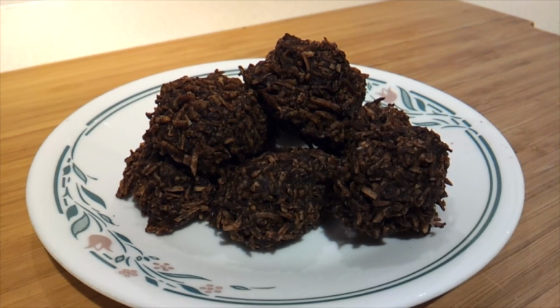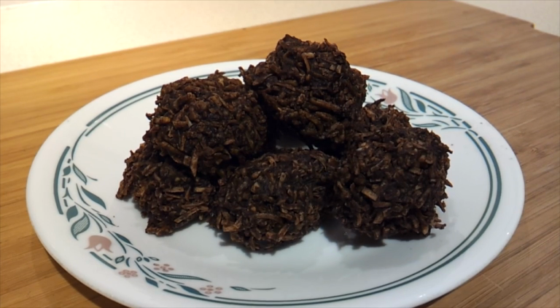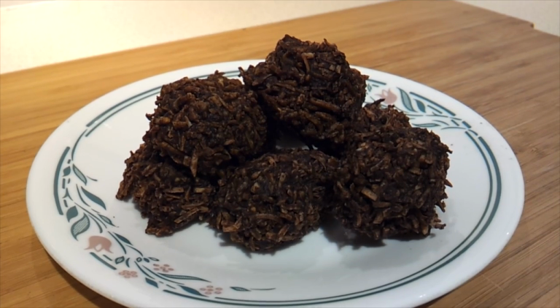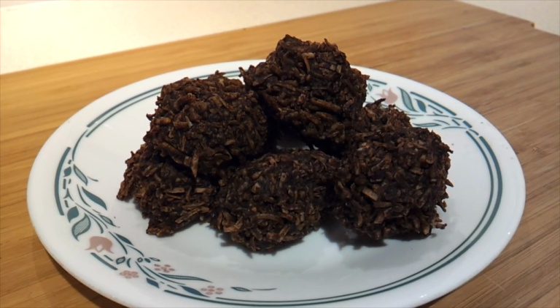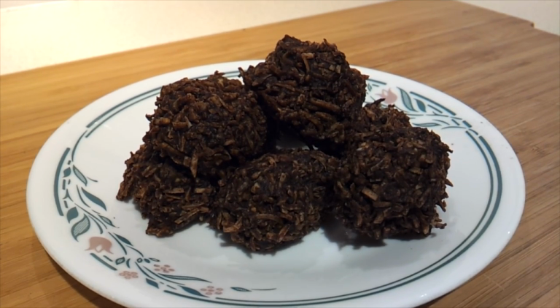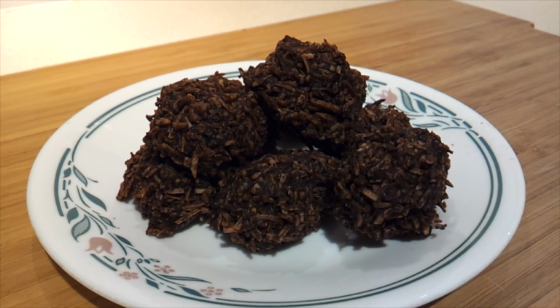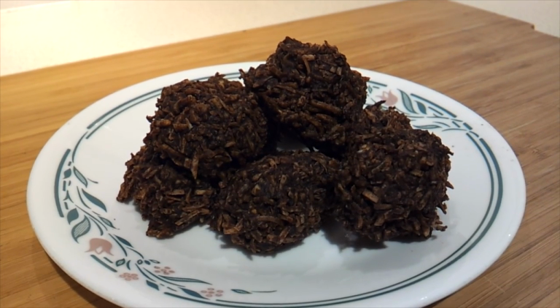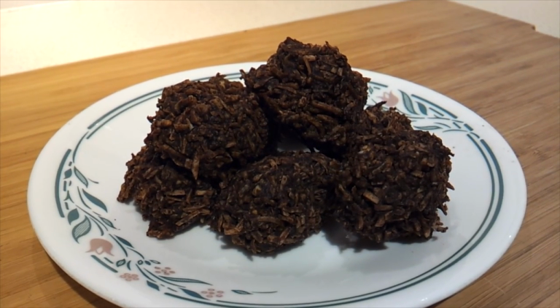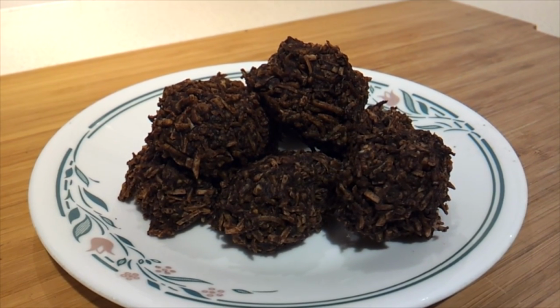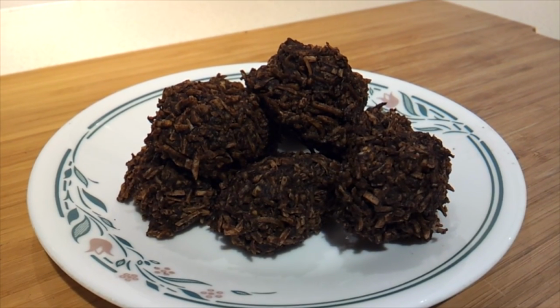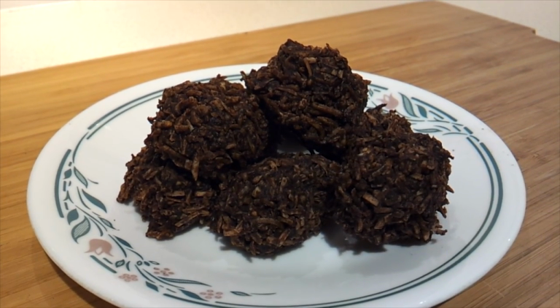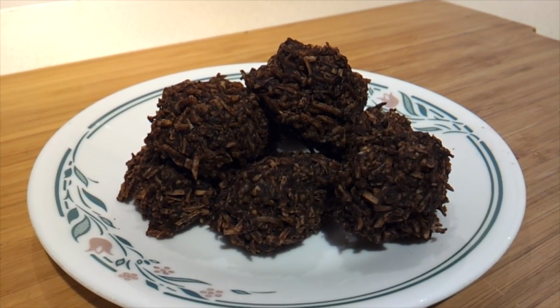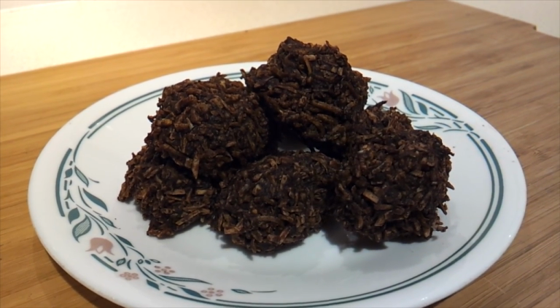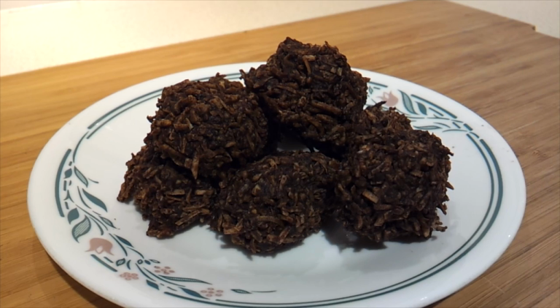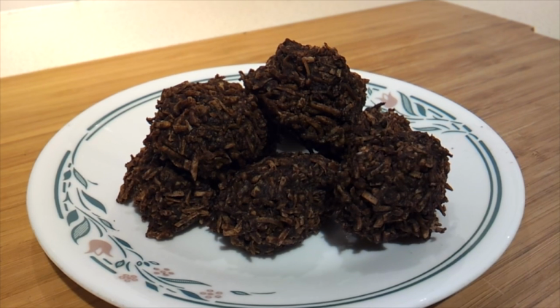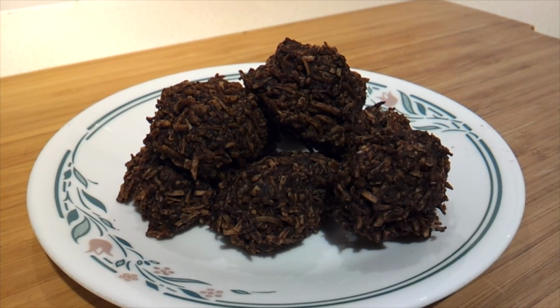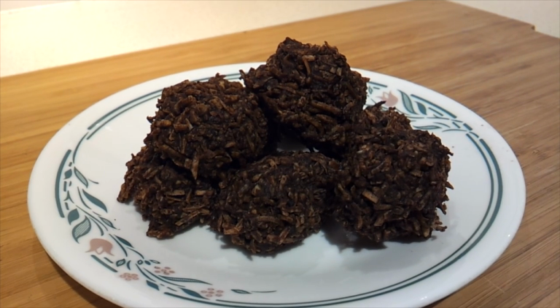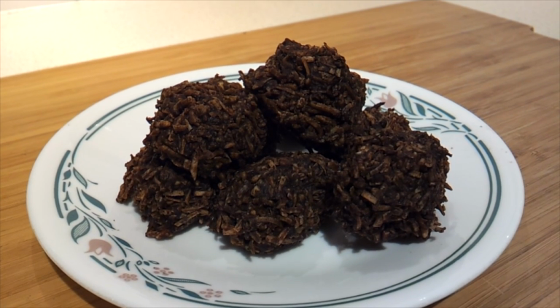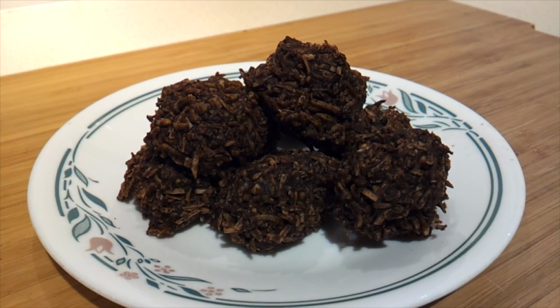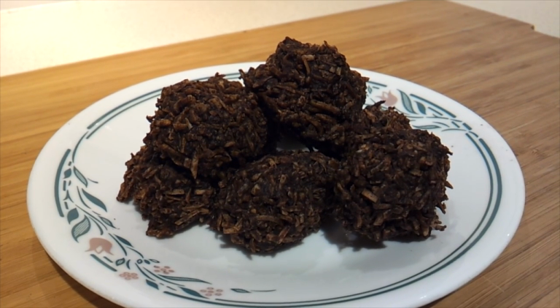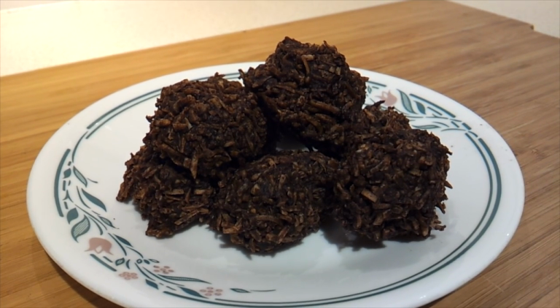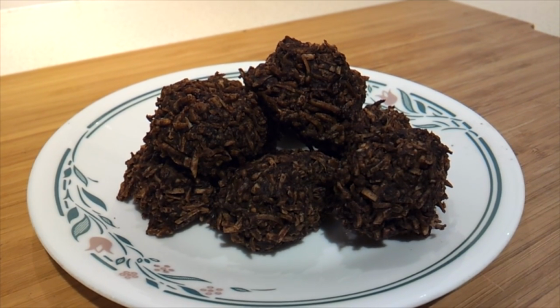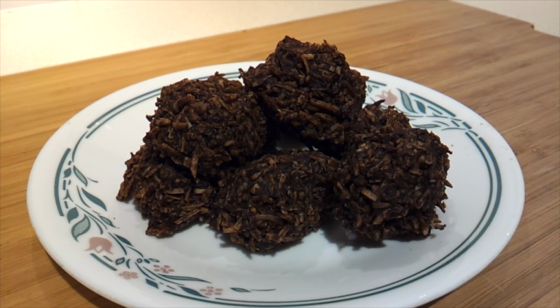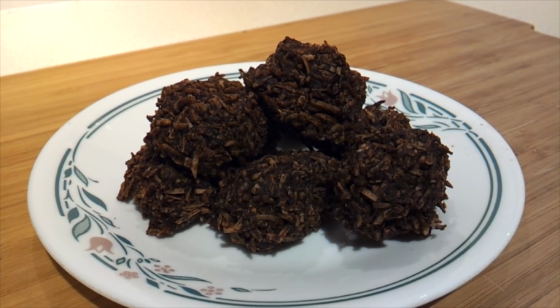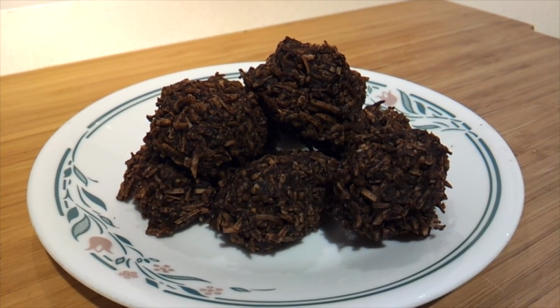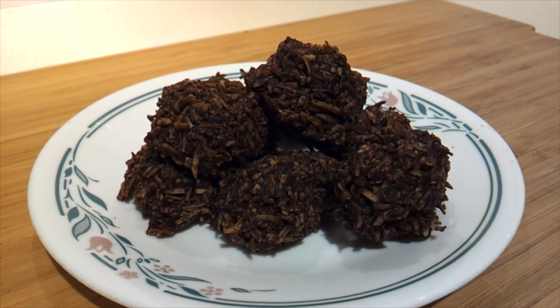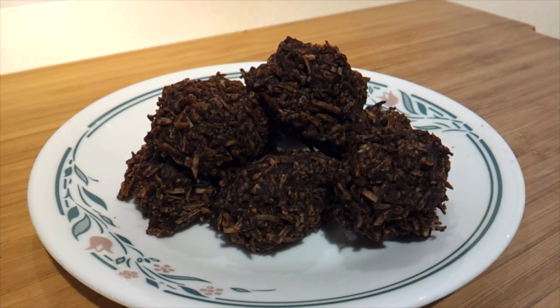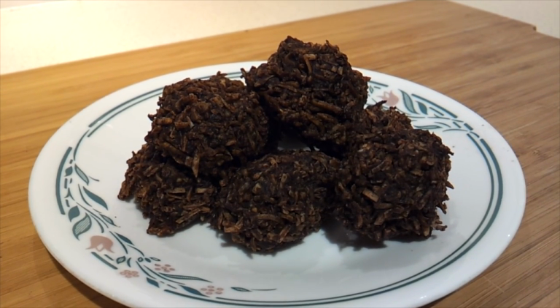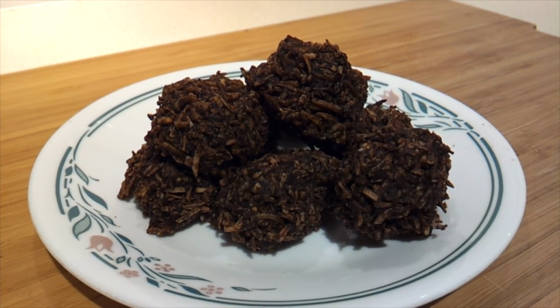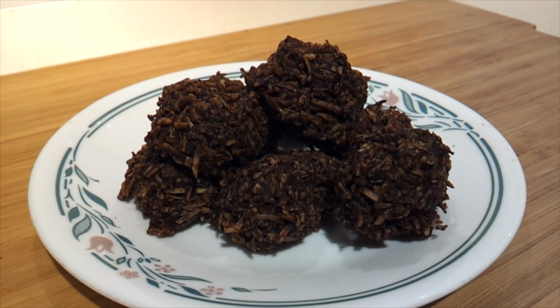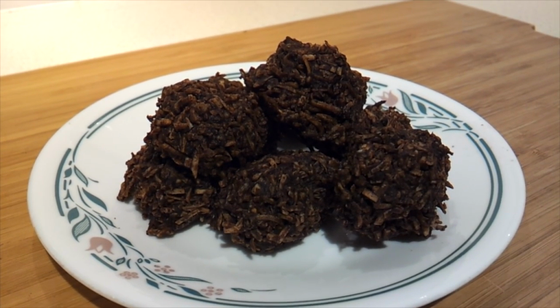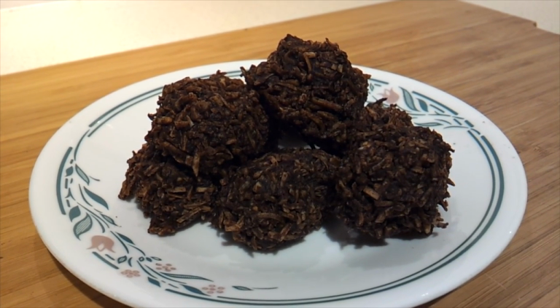So there you have it — chocolate peanut butter haystacks. Remember these are Atkins-friendly, for phase one even. One would be a serving.